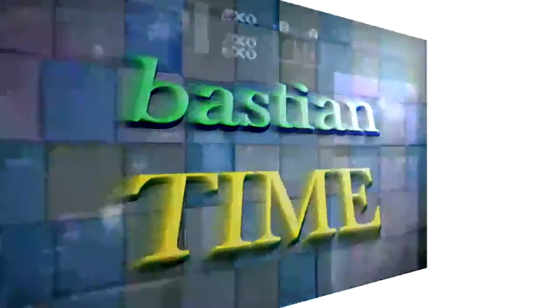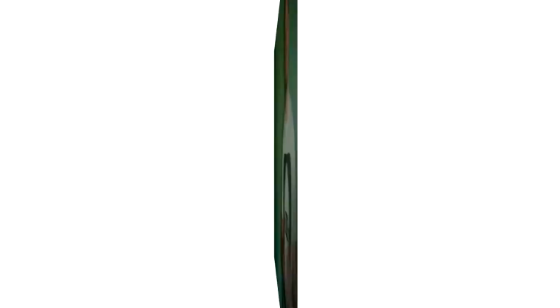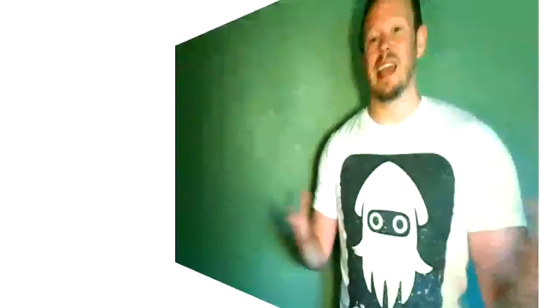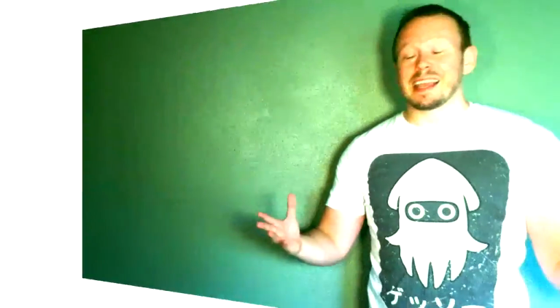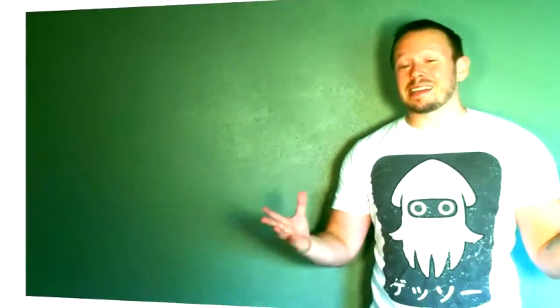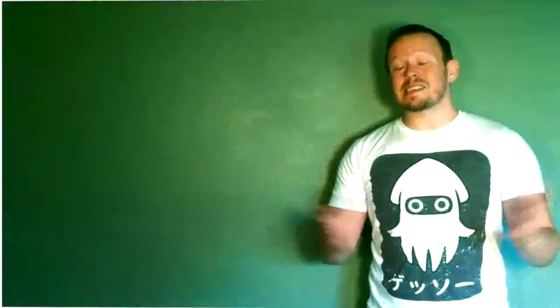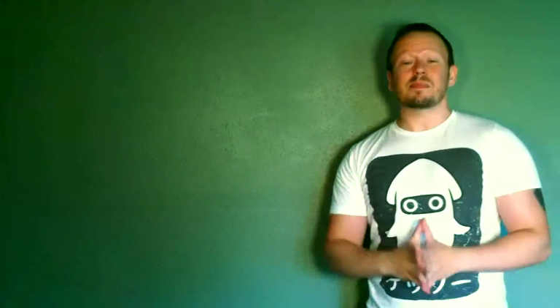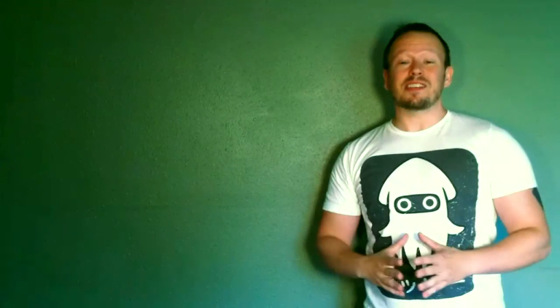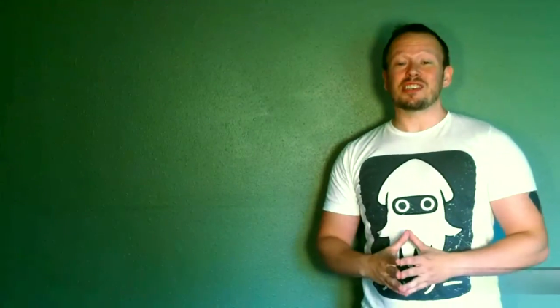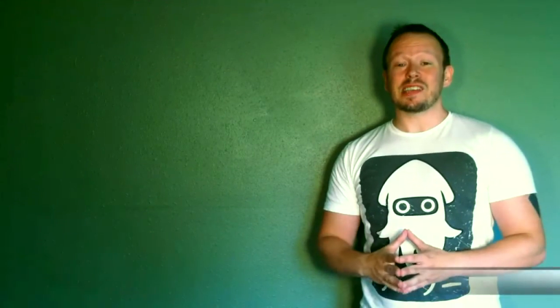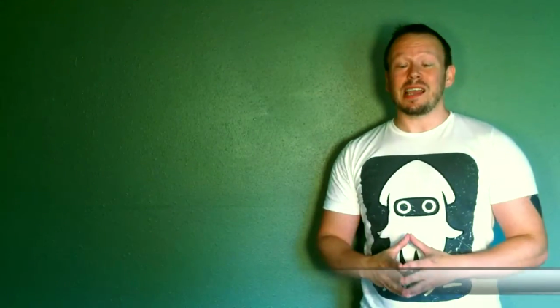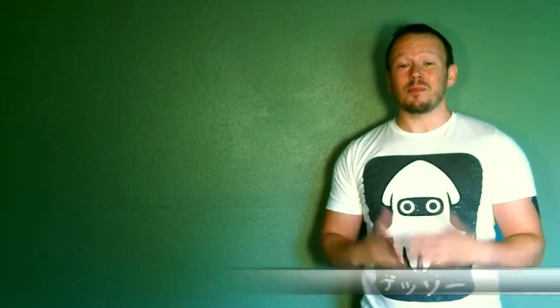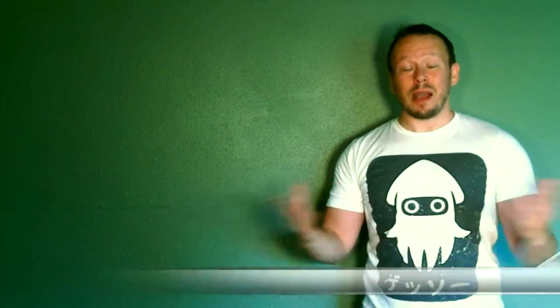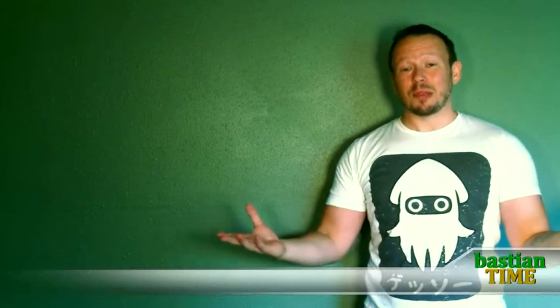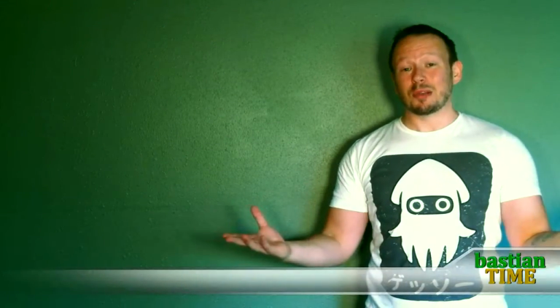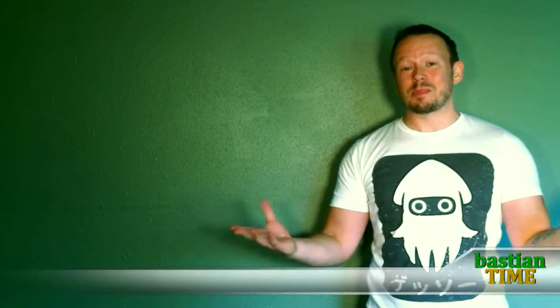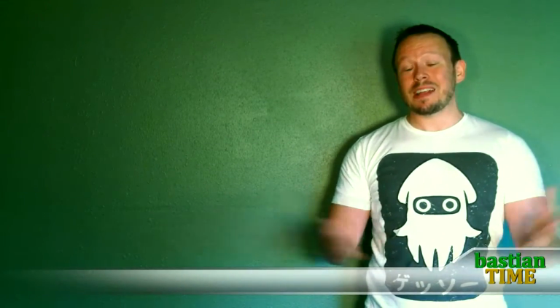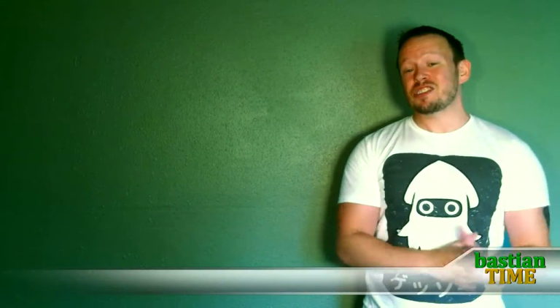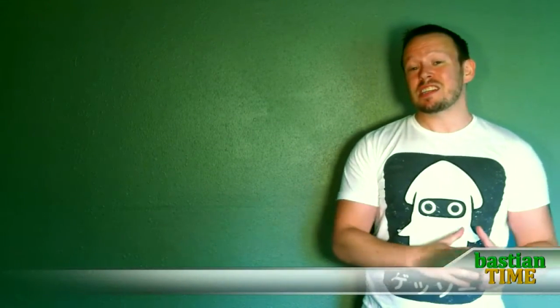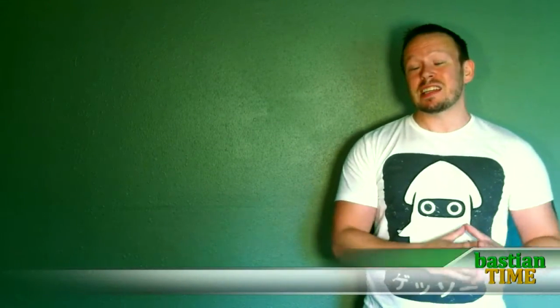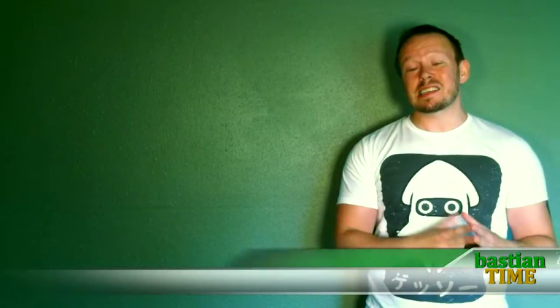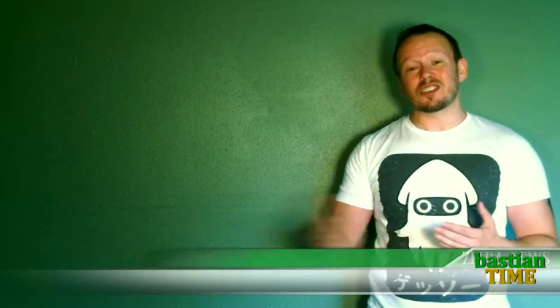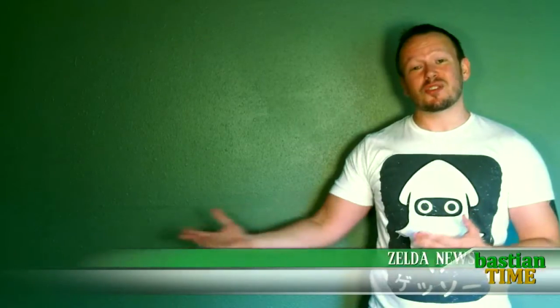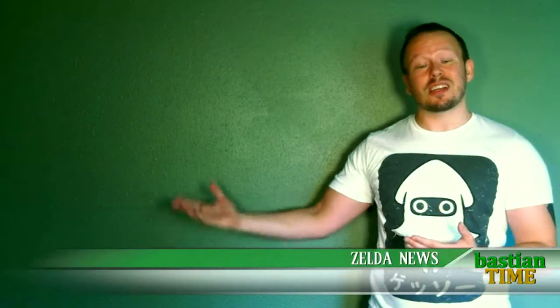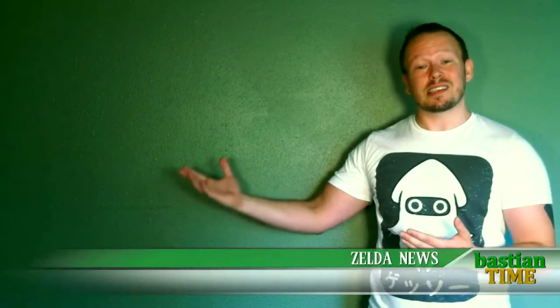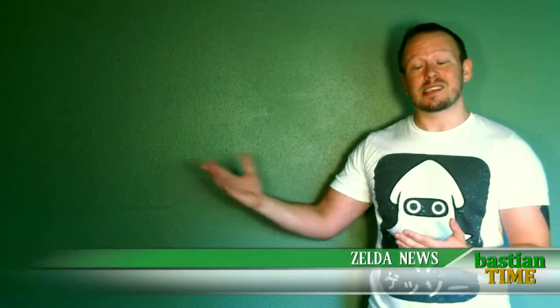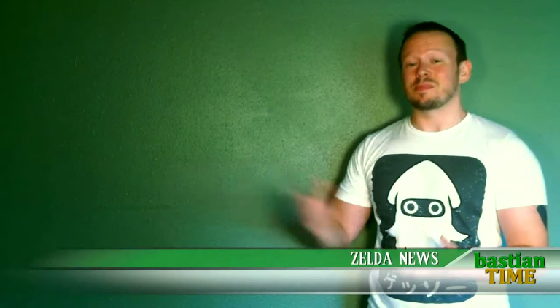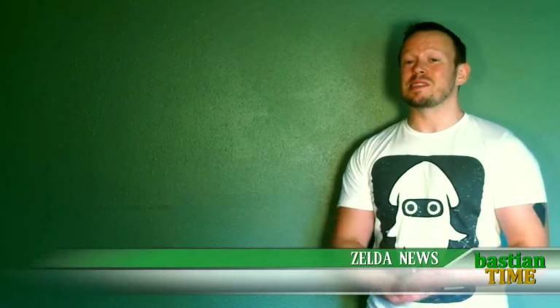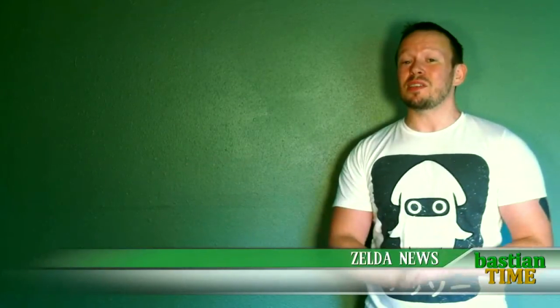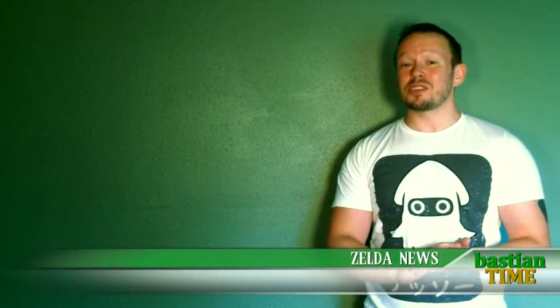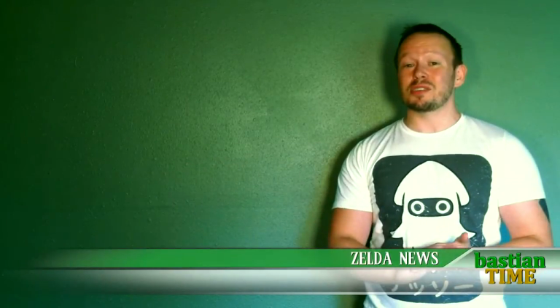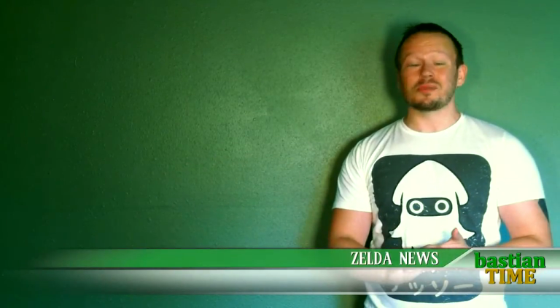Hey guys, it's Bastion Time. I'm your host Bastion. Let's get straight on to some Zelda news.